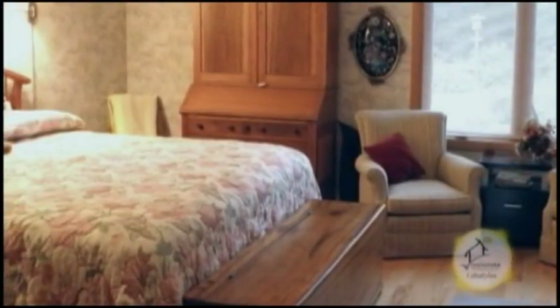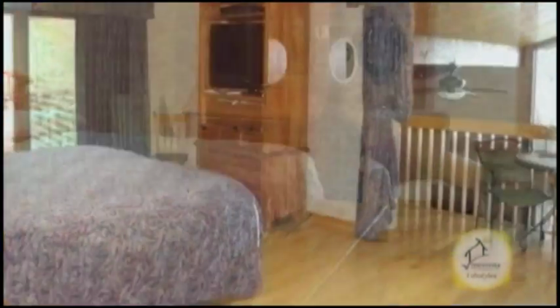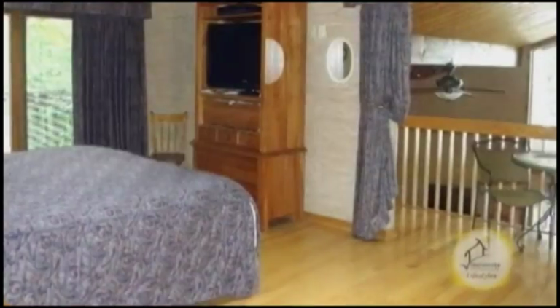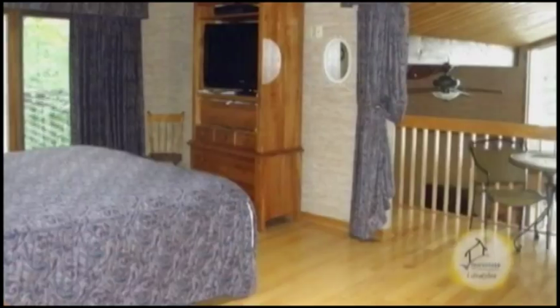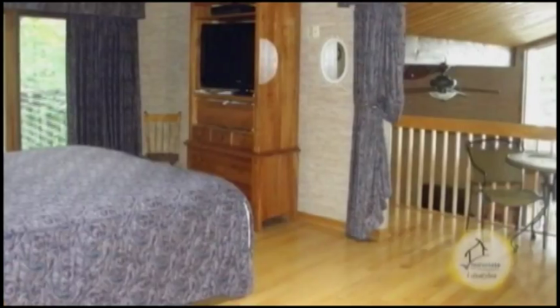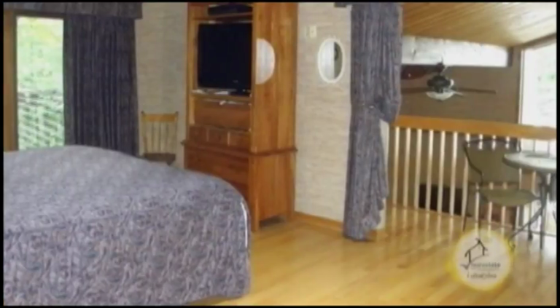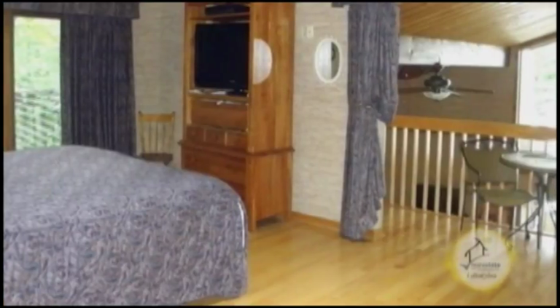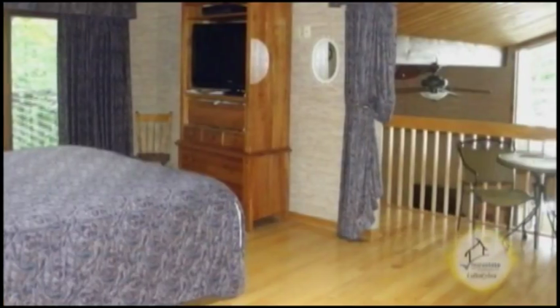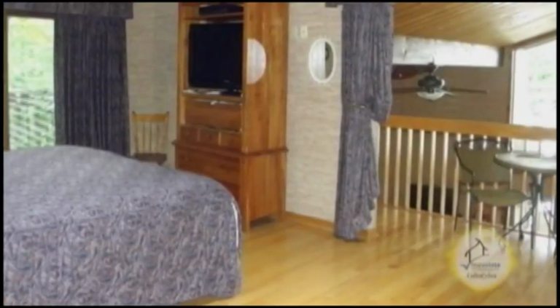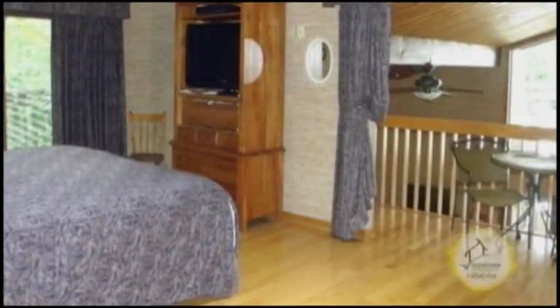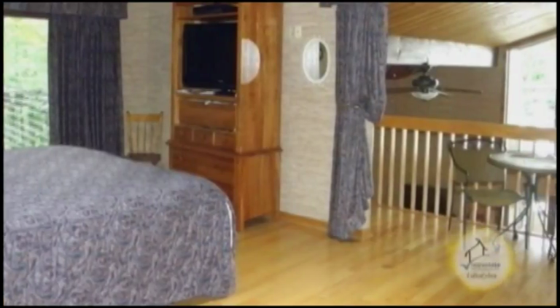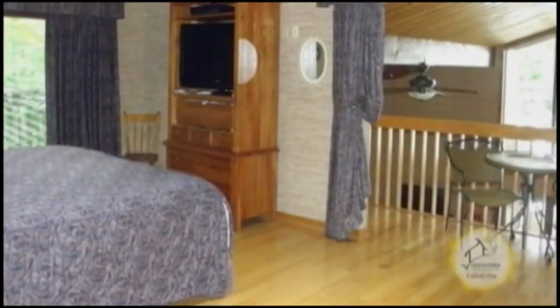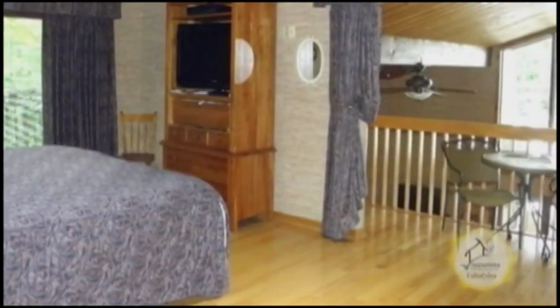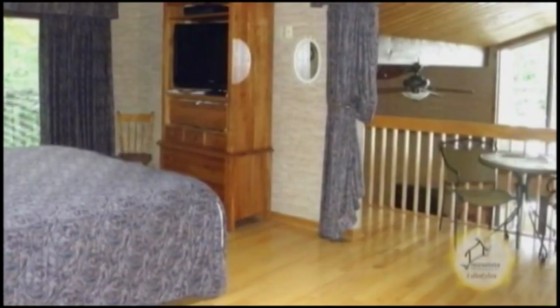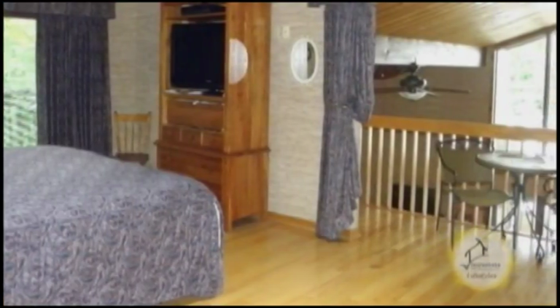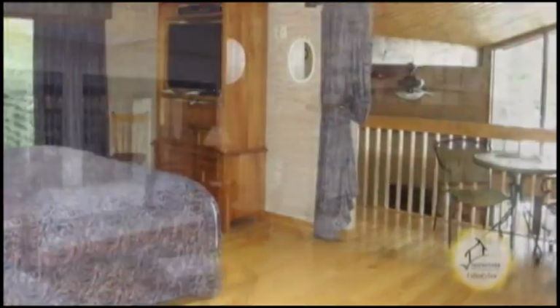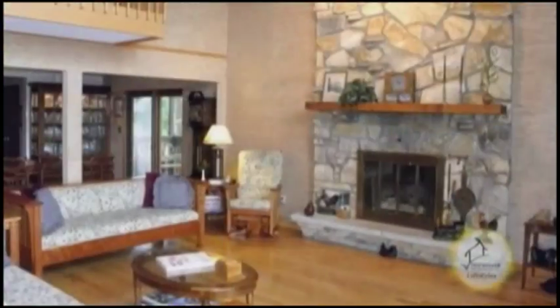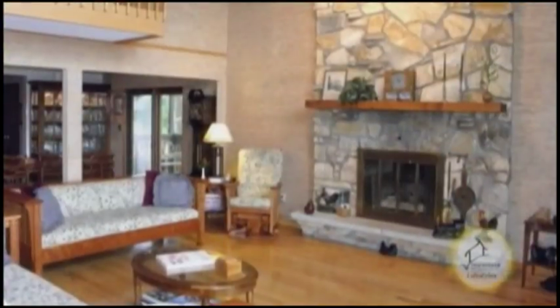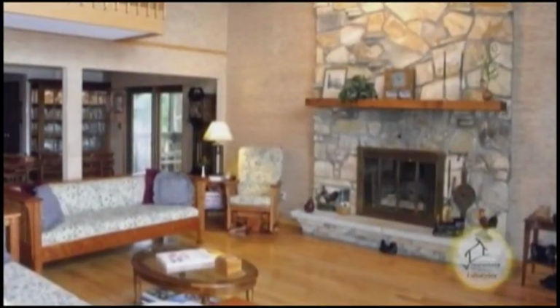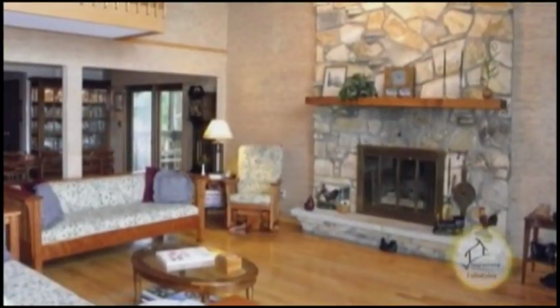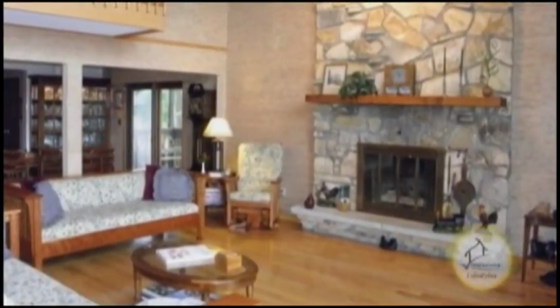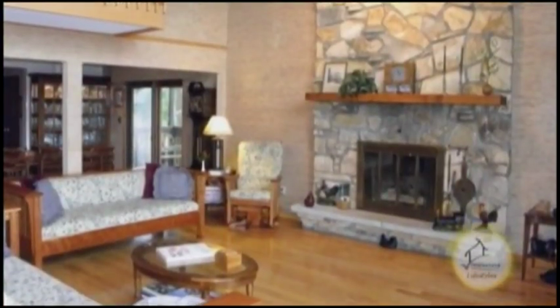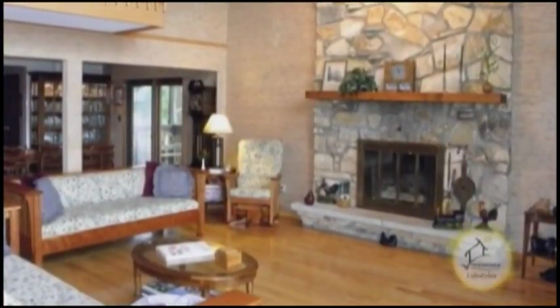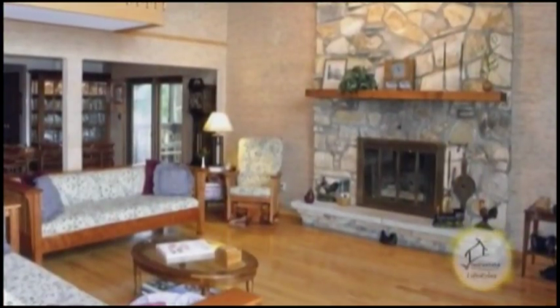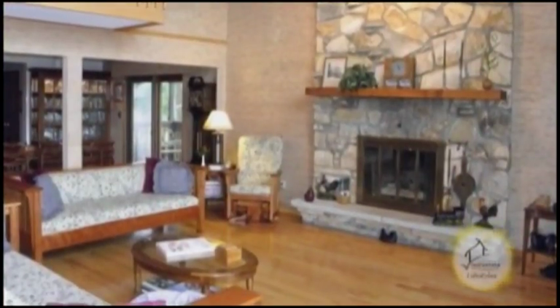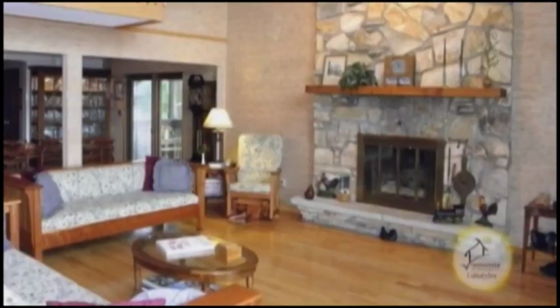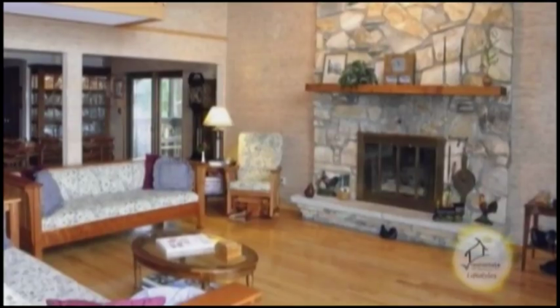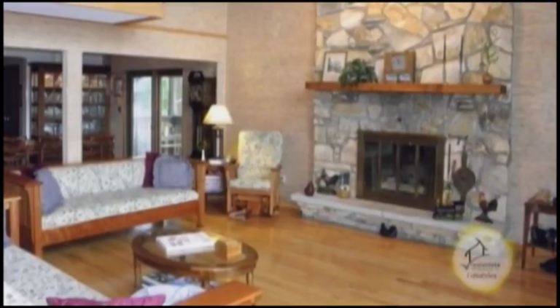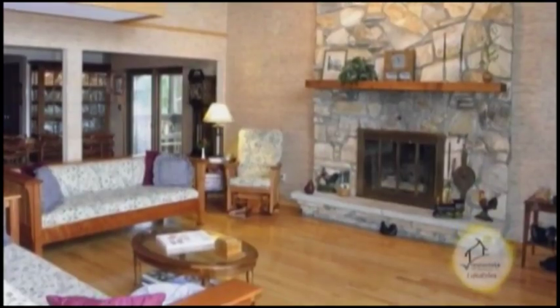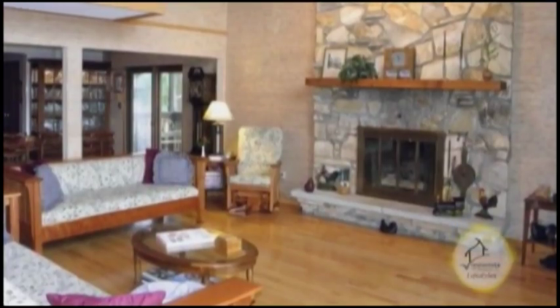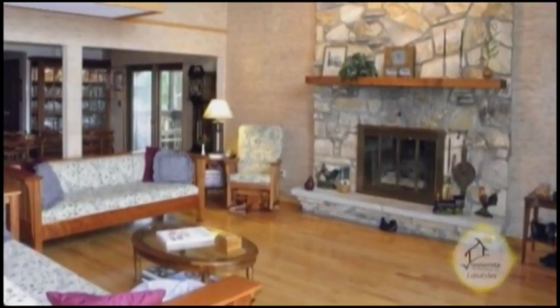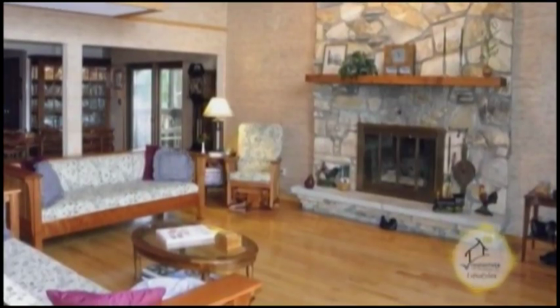The master suite has a loft overlooking the living room. The living room offers hardwood floors, a fireplace and views of the lake.